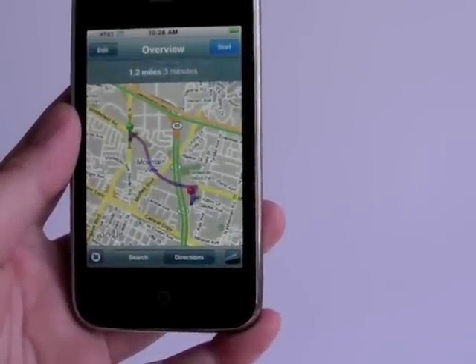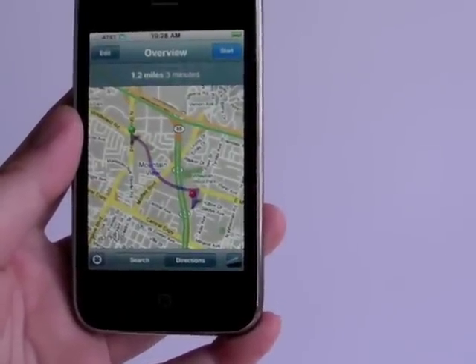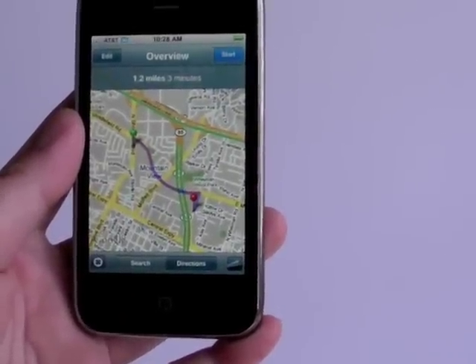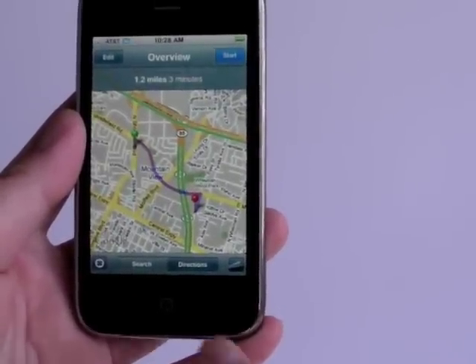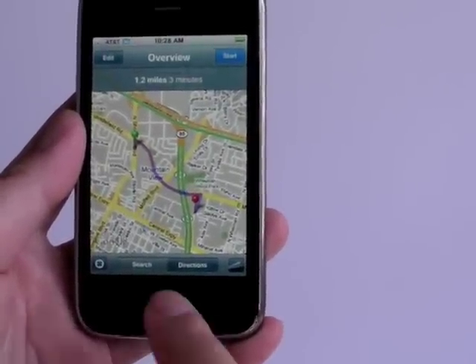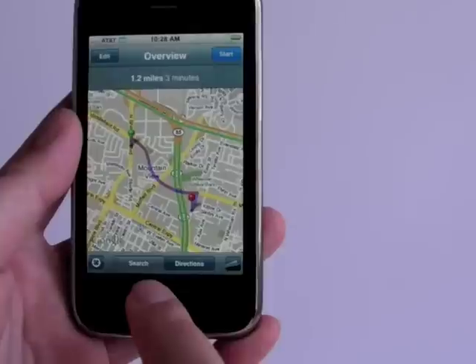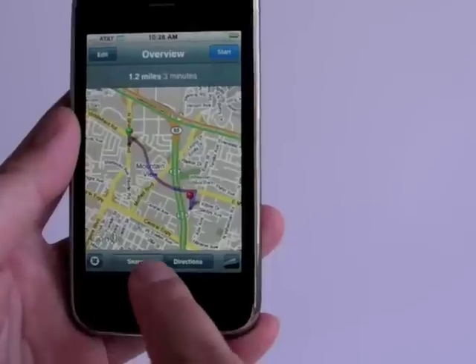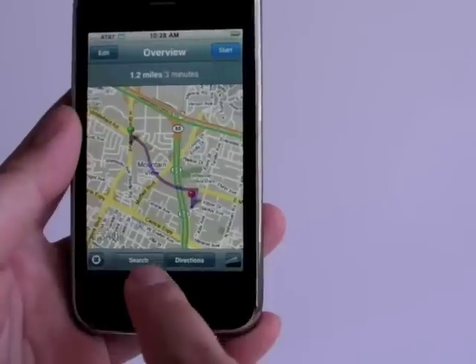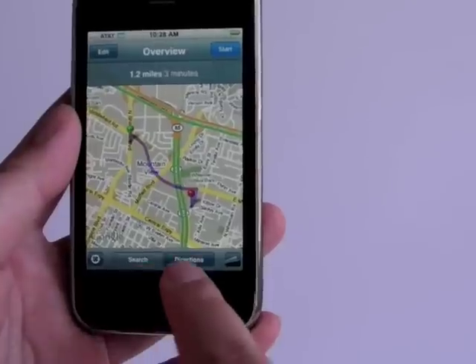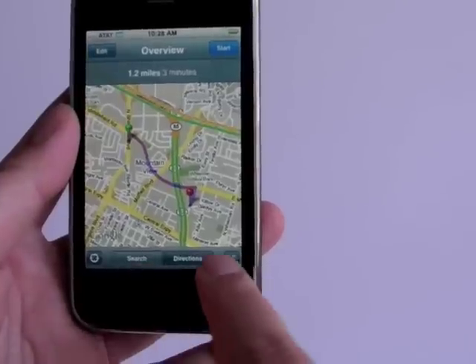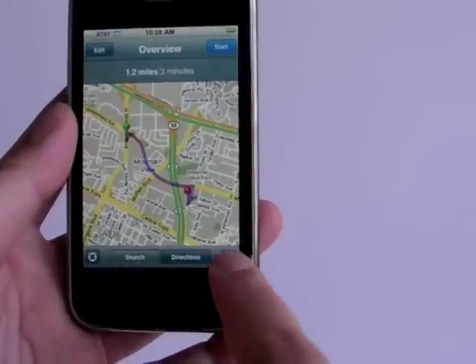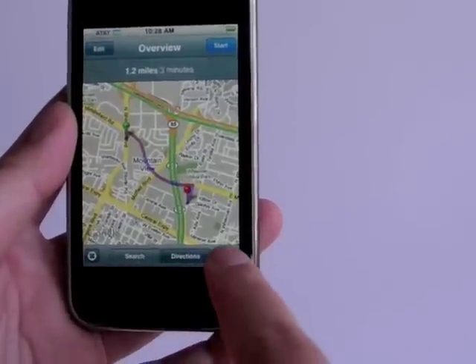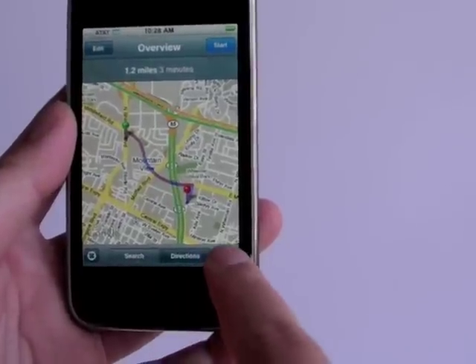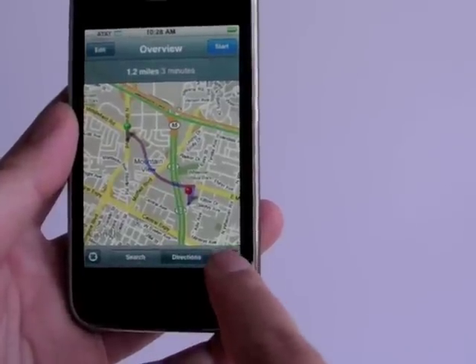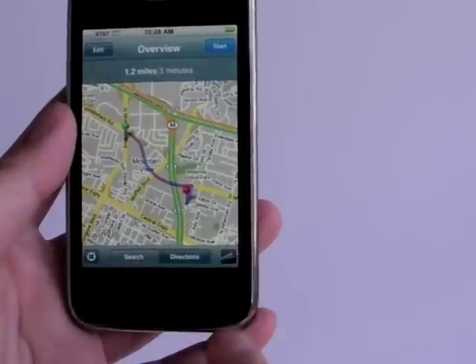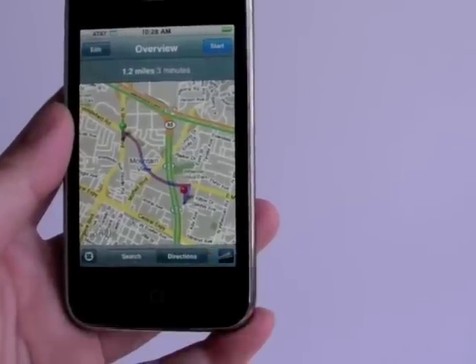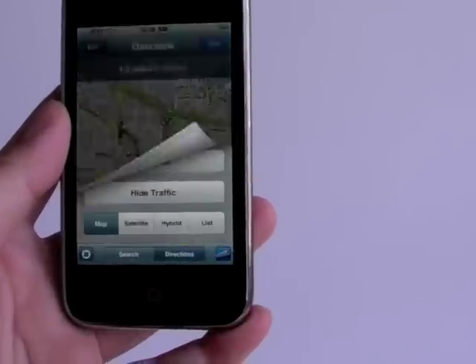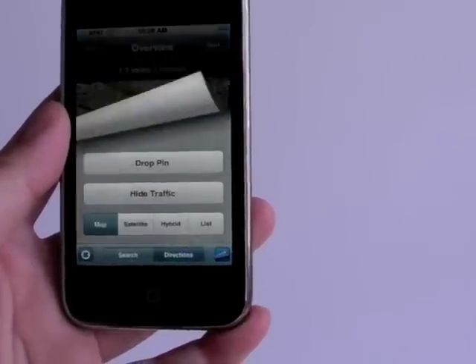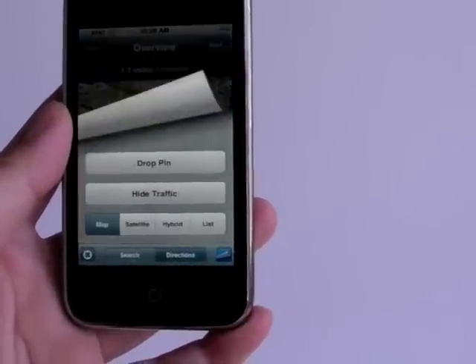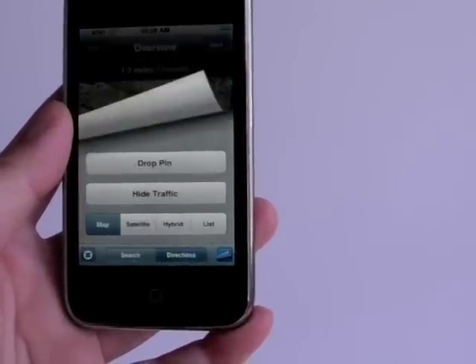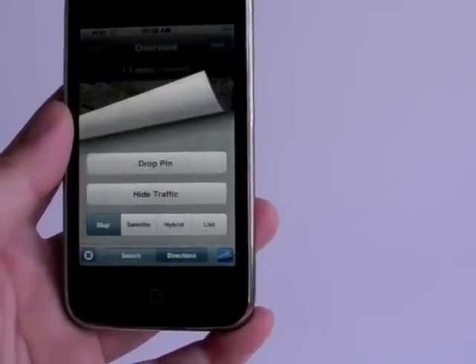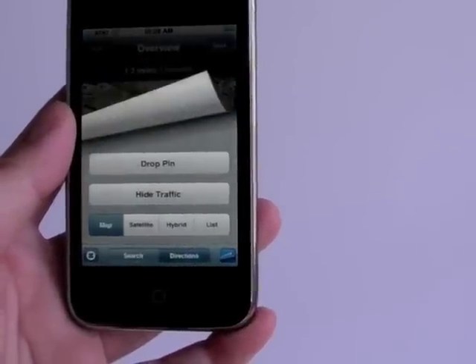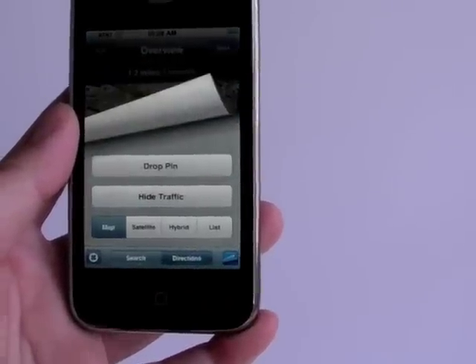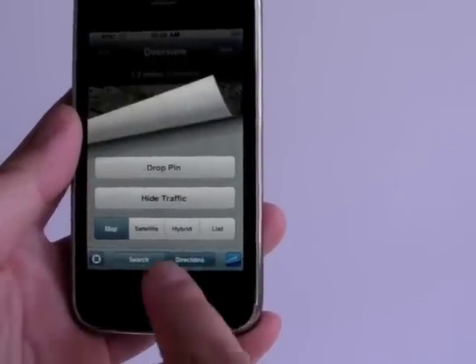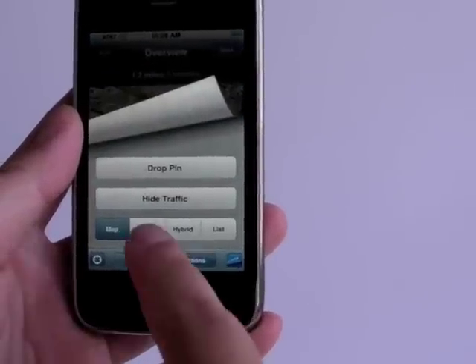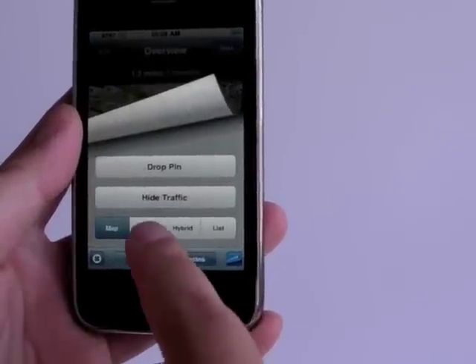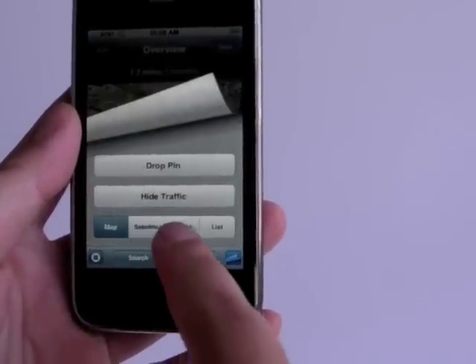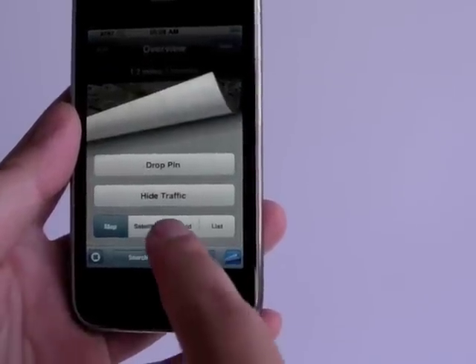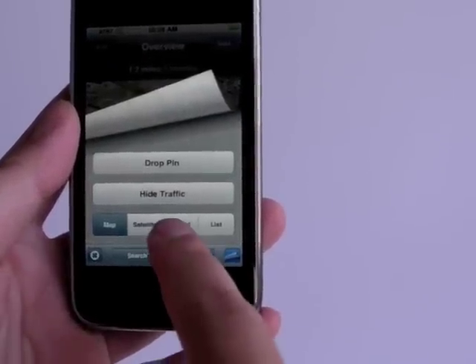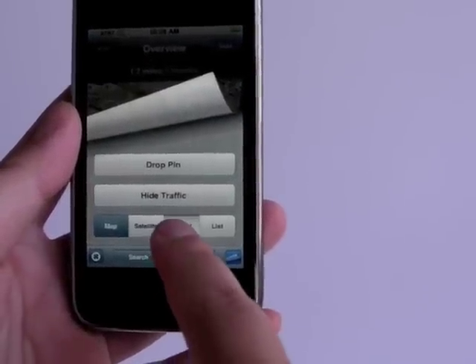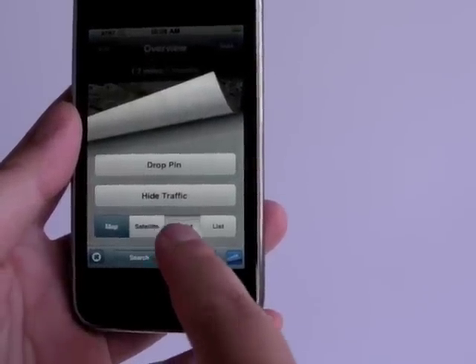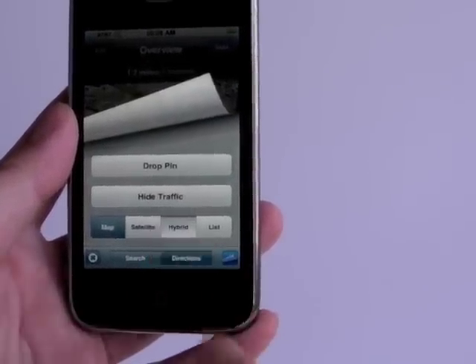You can display the map view, satellite view, or hybrid.